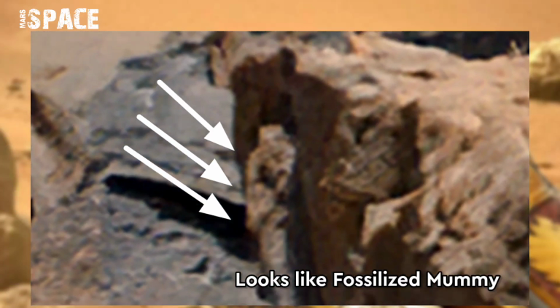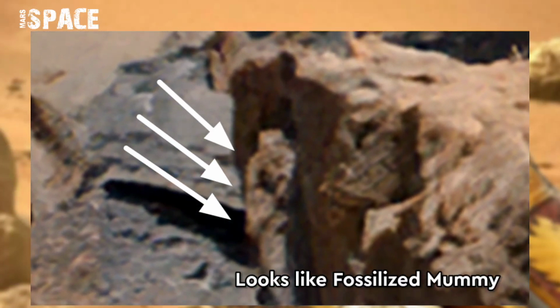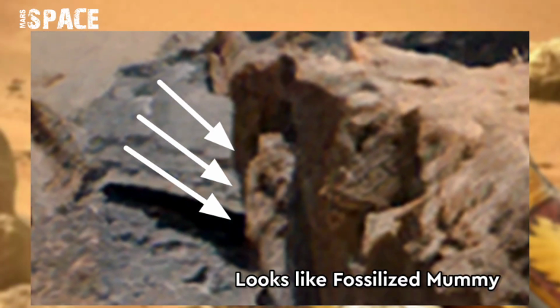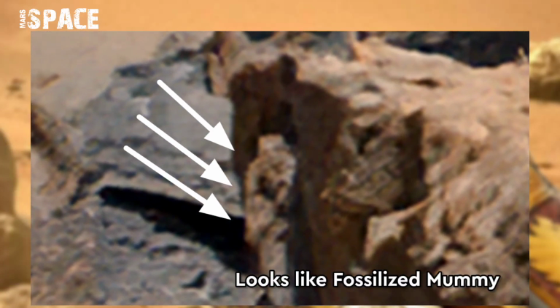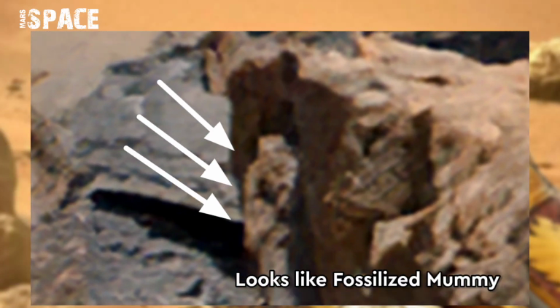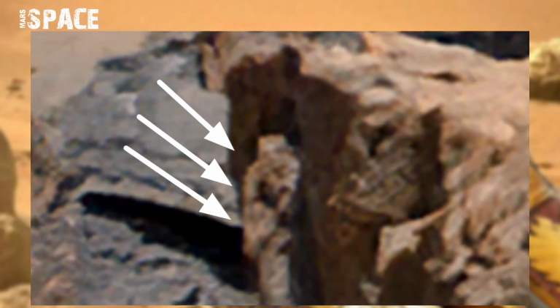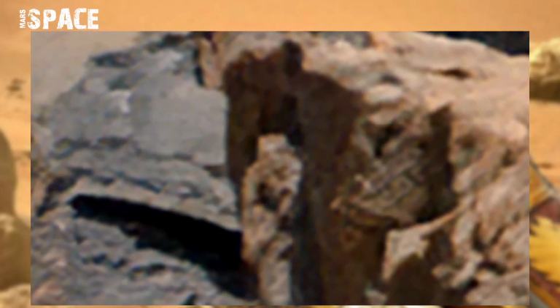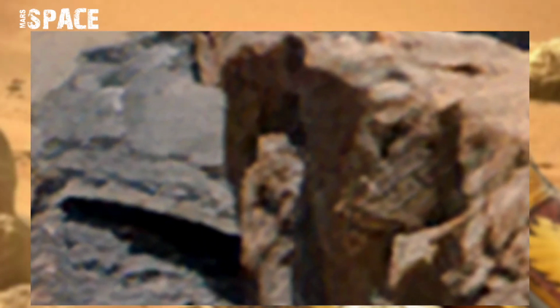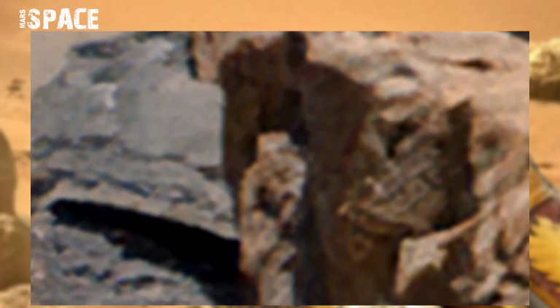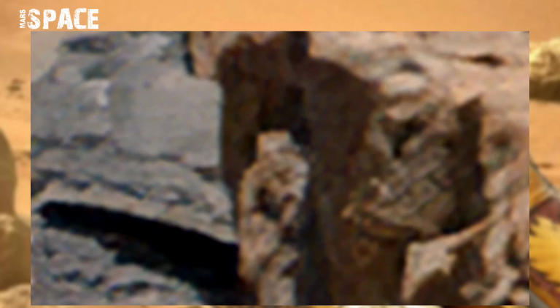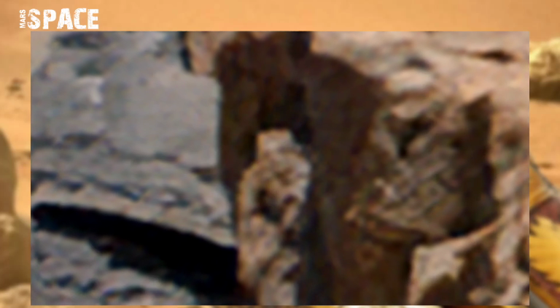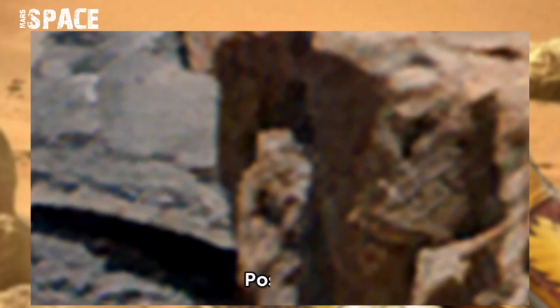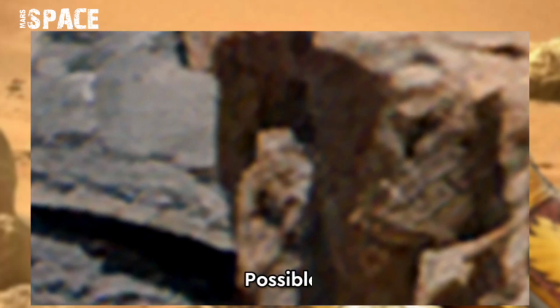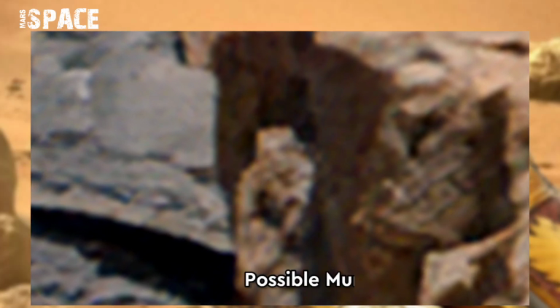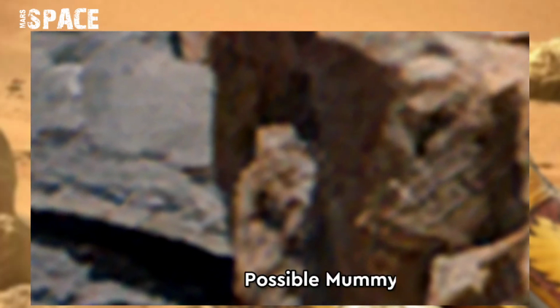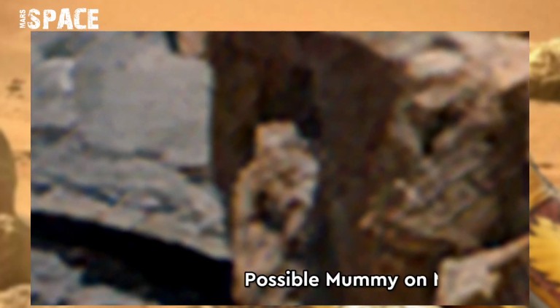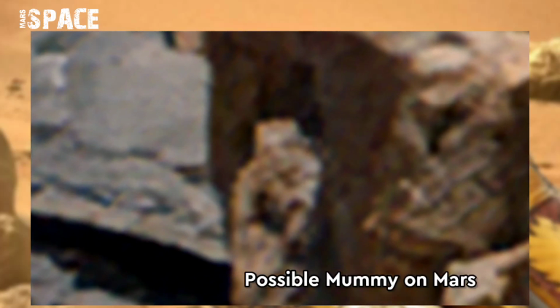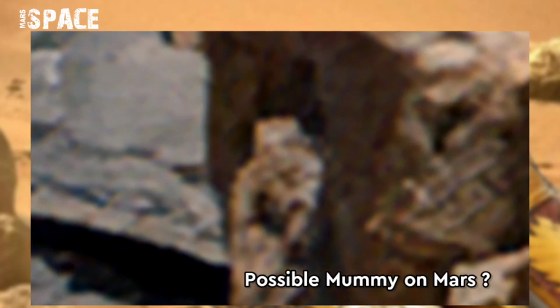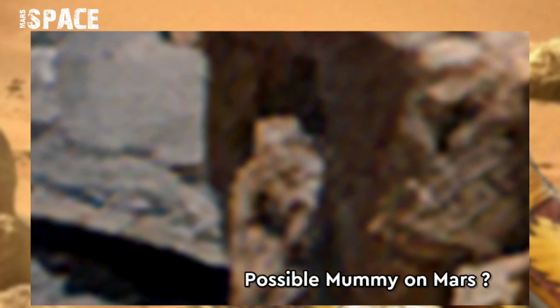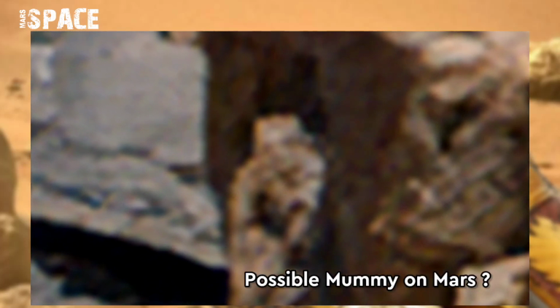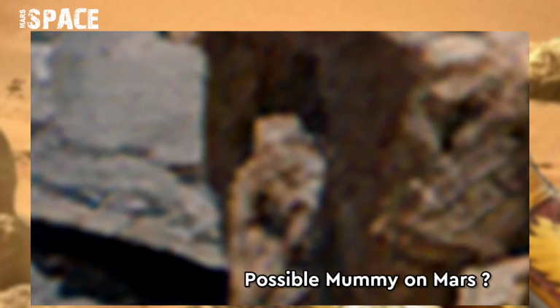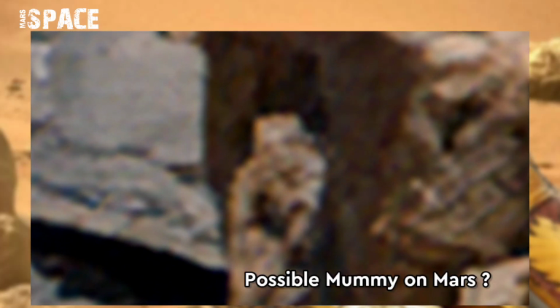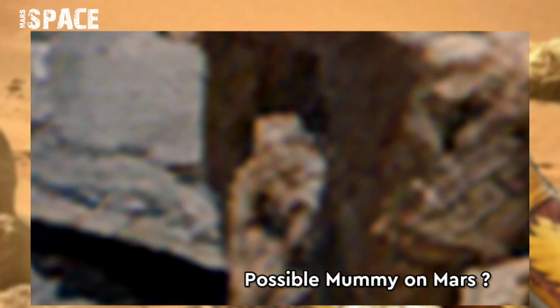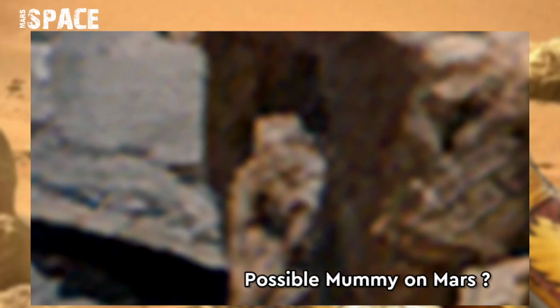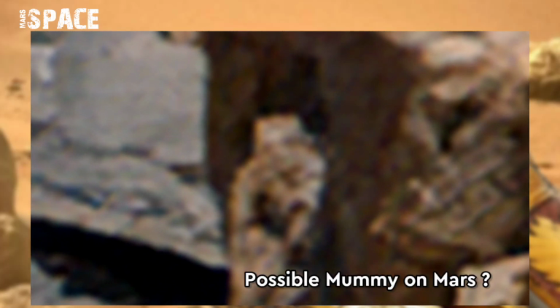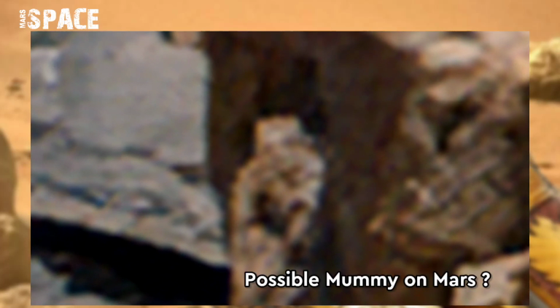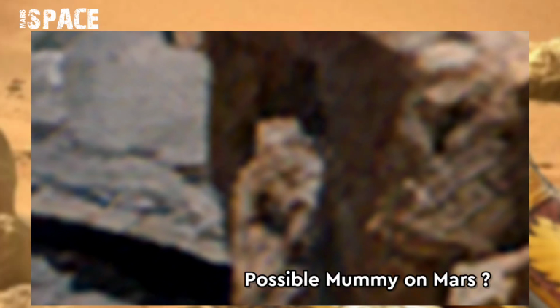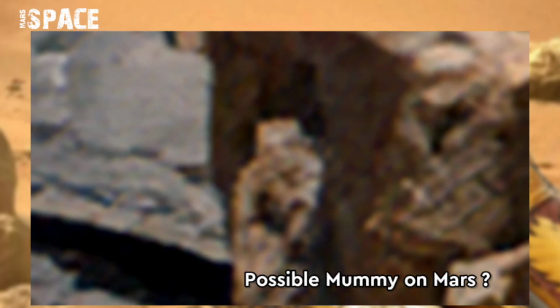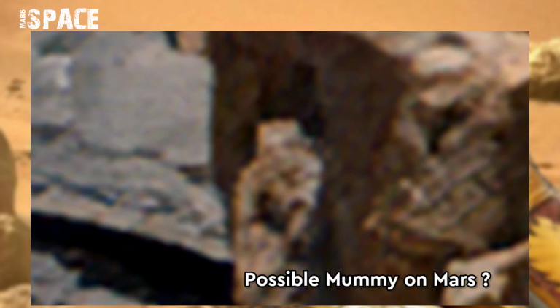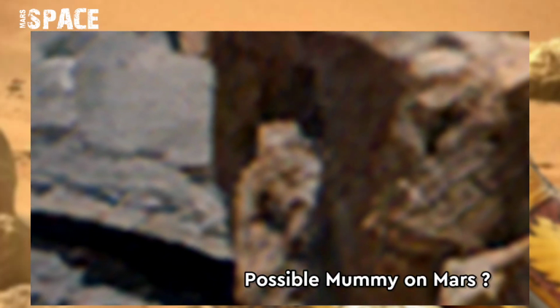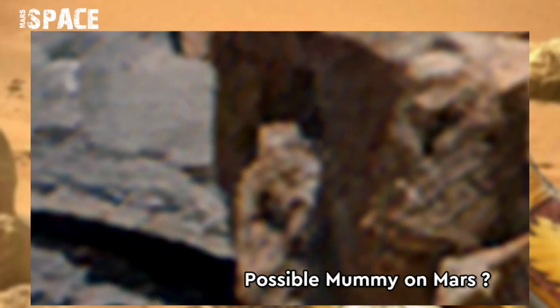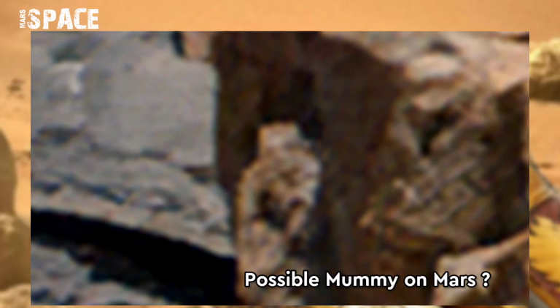Possible life on Mars? Possible mummy on Mars? What are your thoughts? Share with me now.